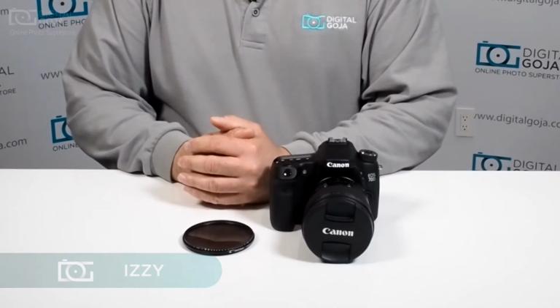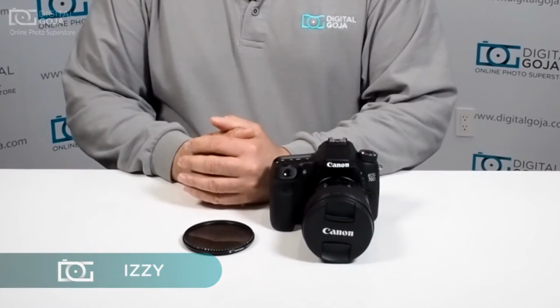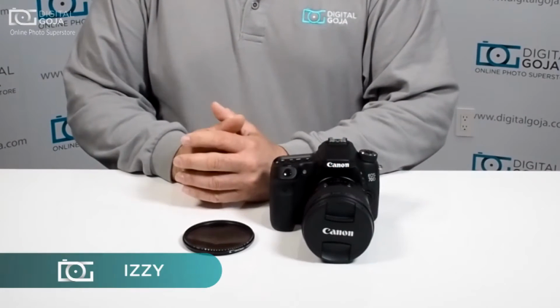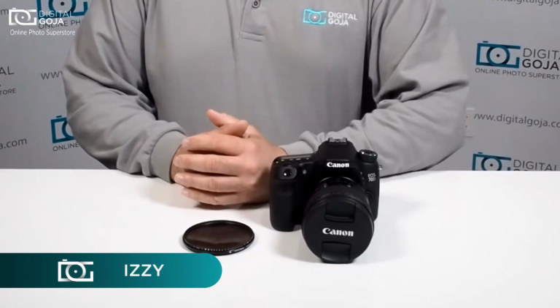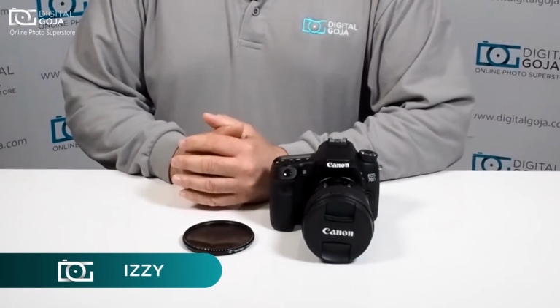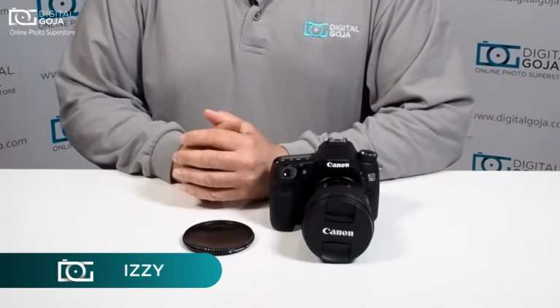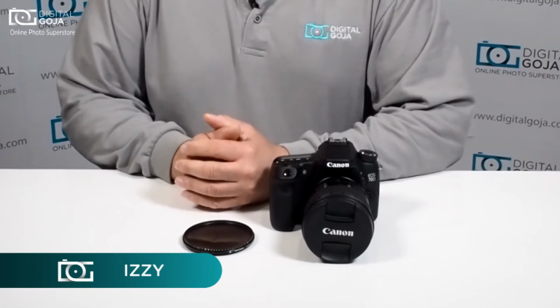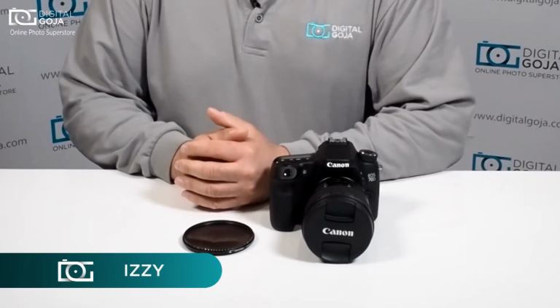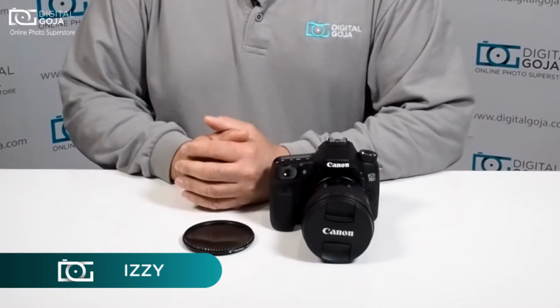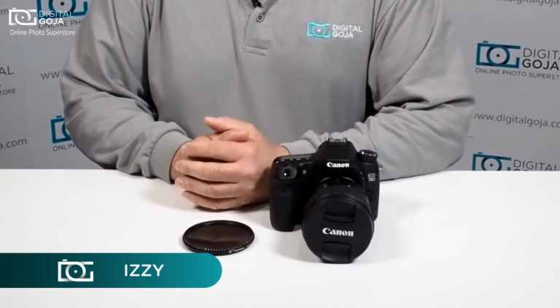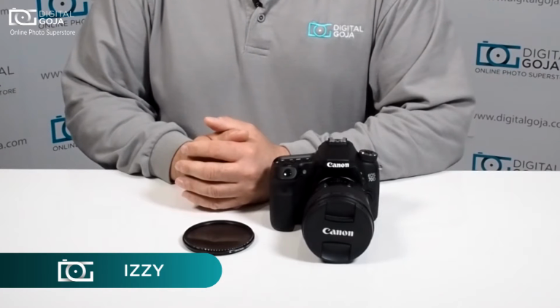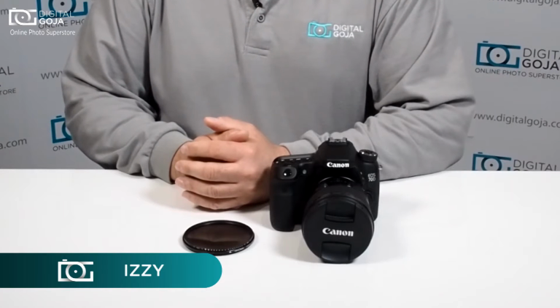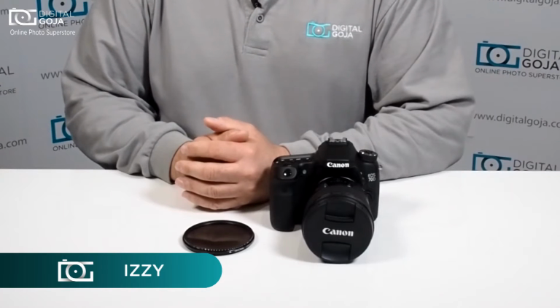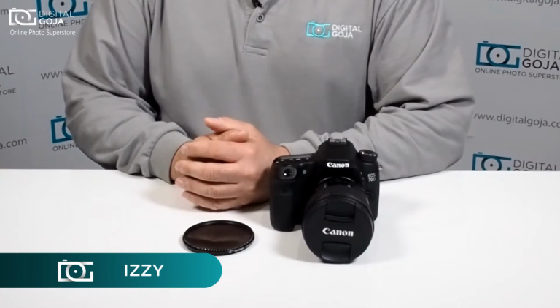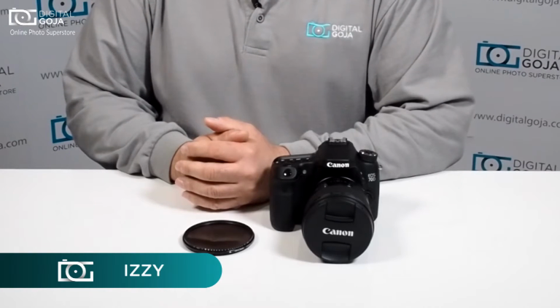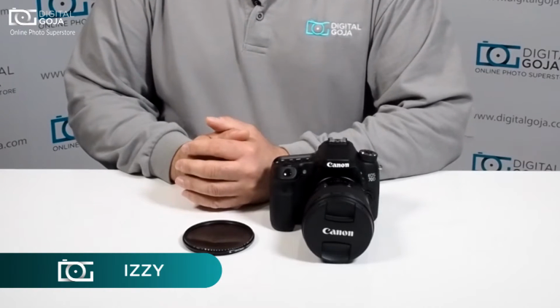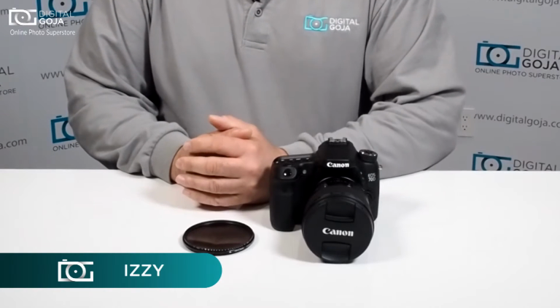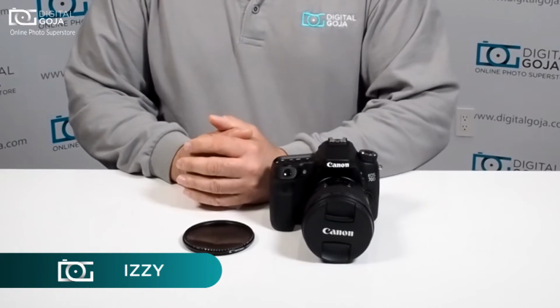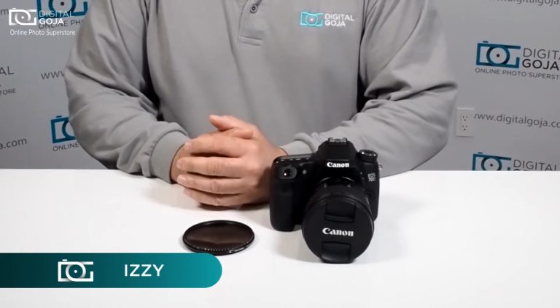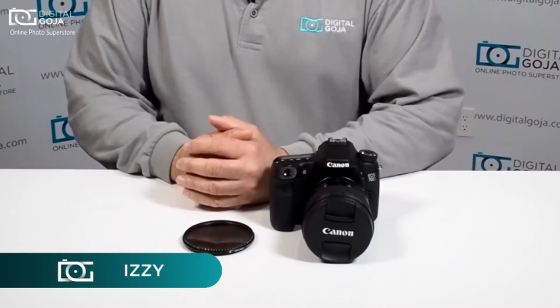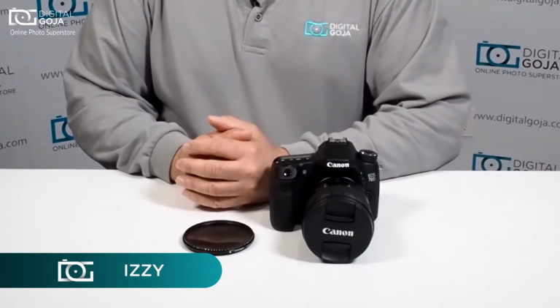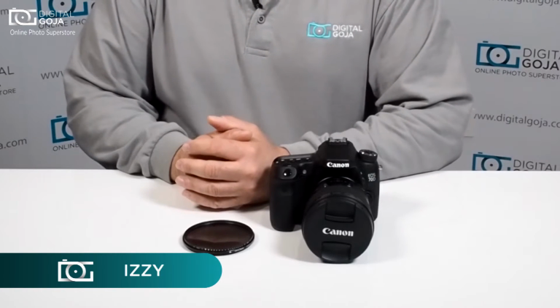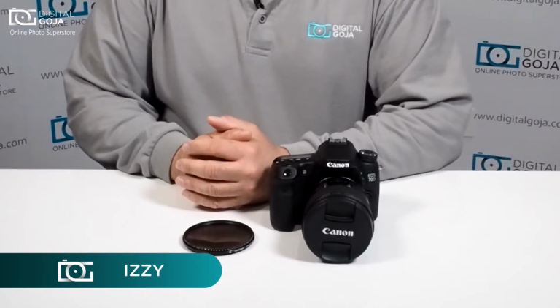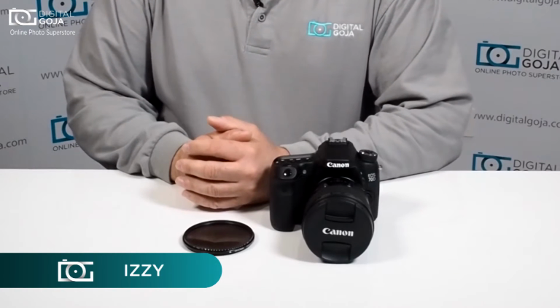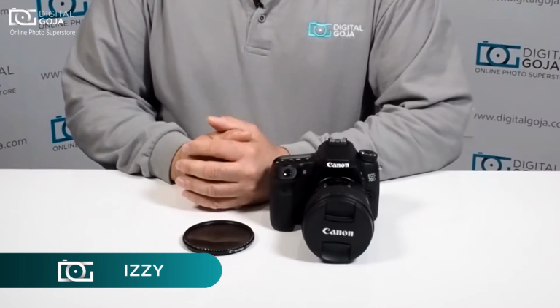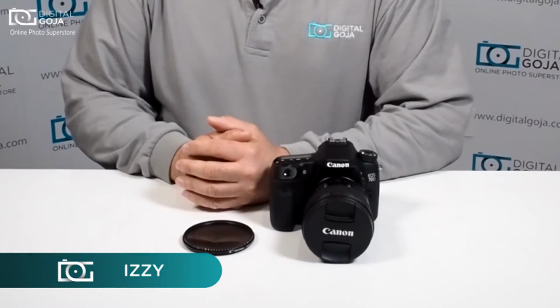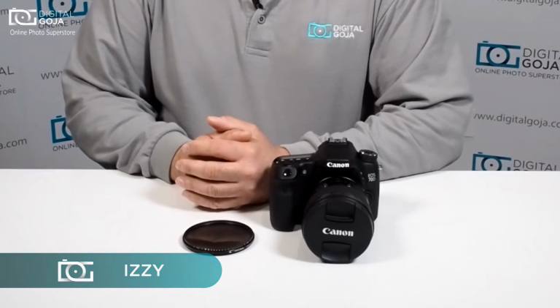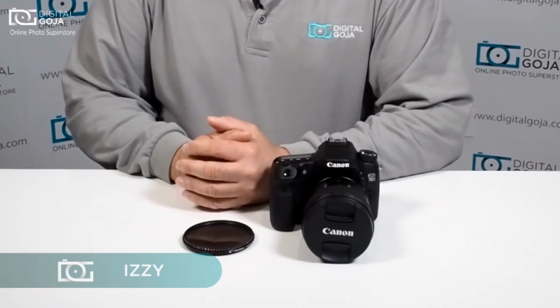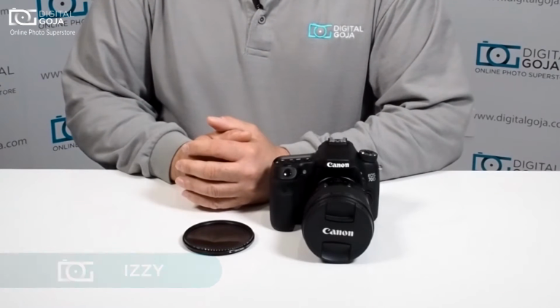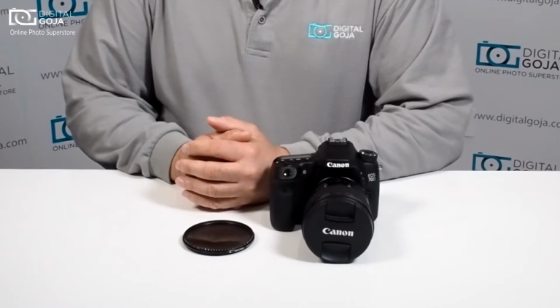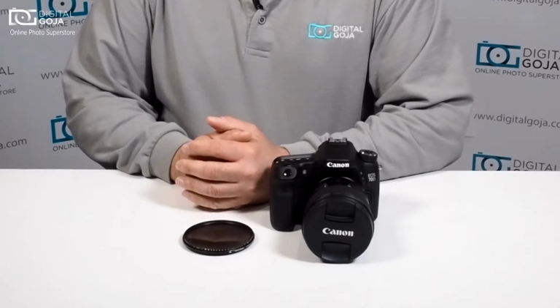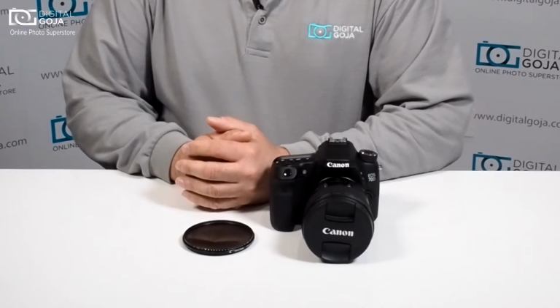Hi there, Izzy from DigitalGoja.com showrooms, and today we're going to take a look at variable neutral density filters.